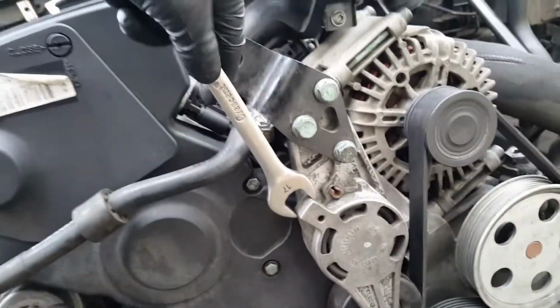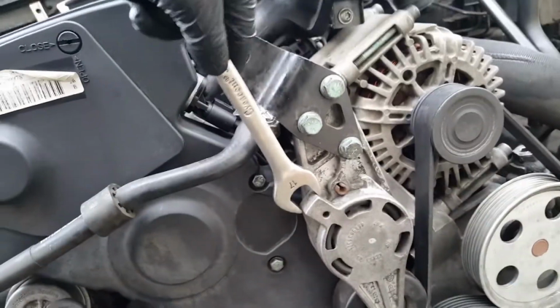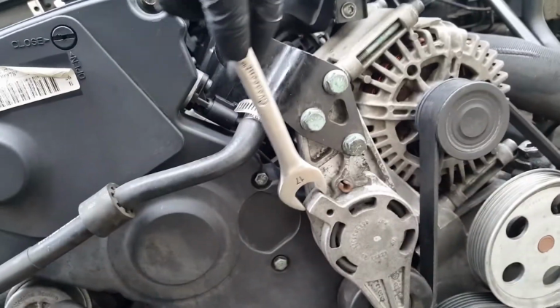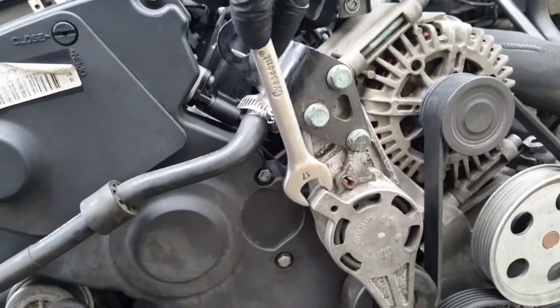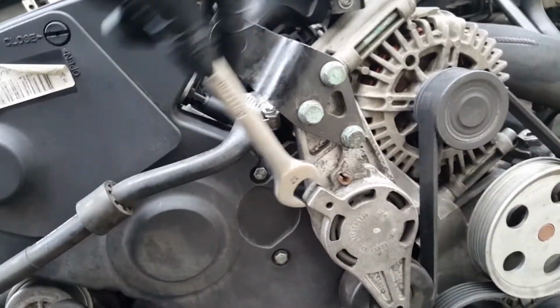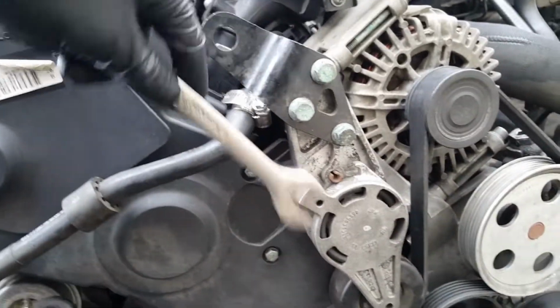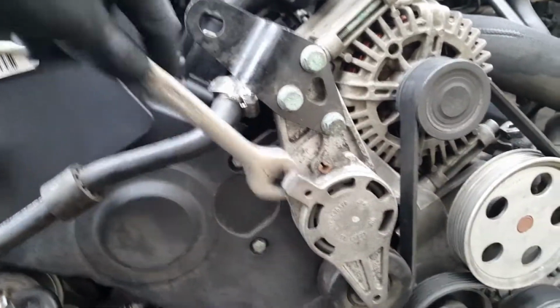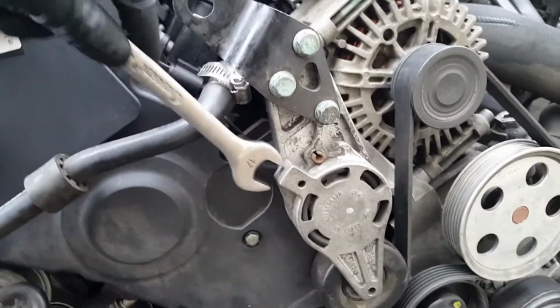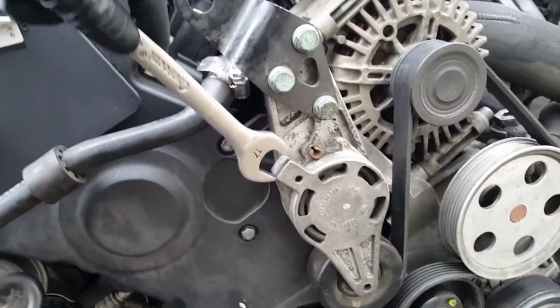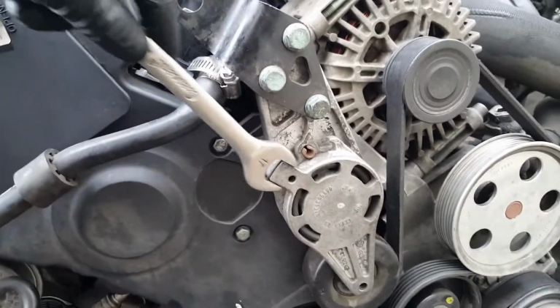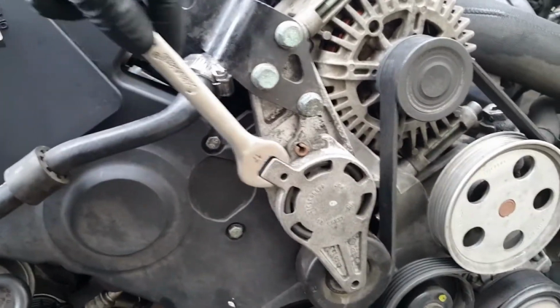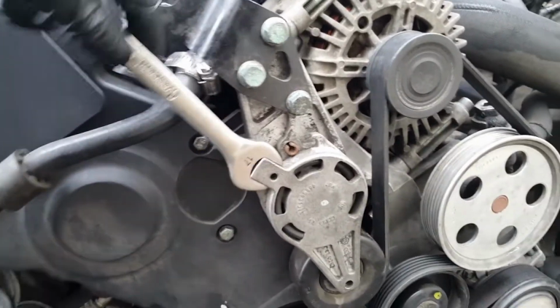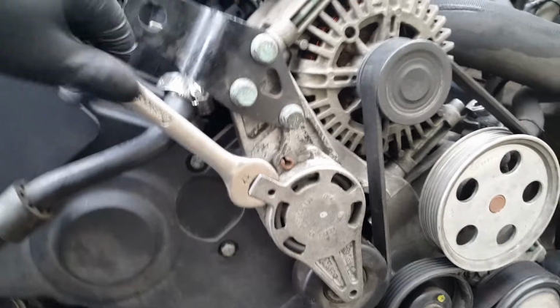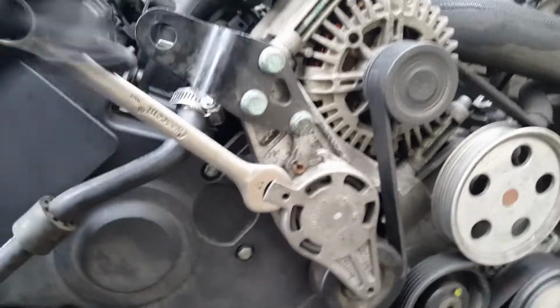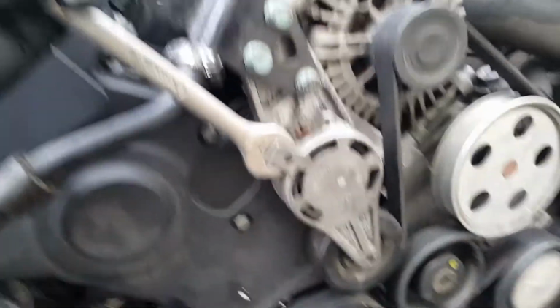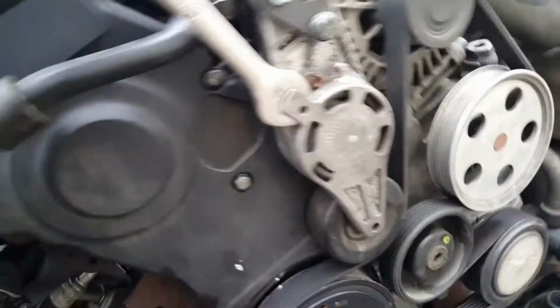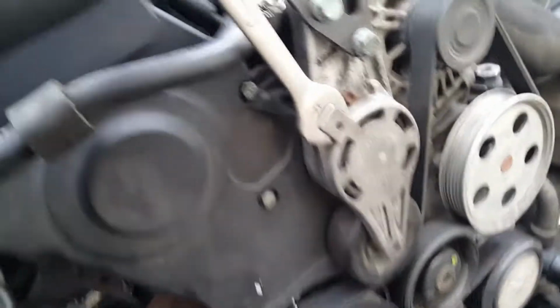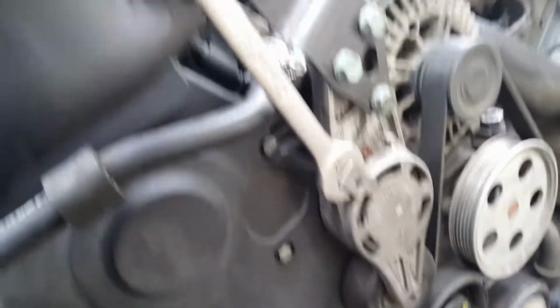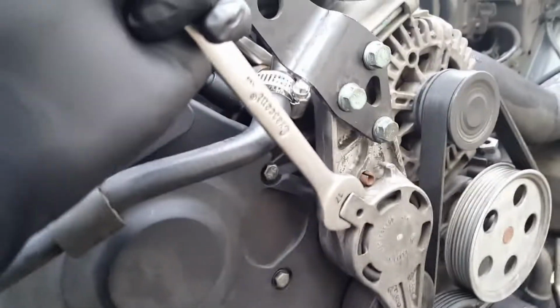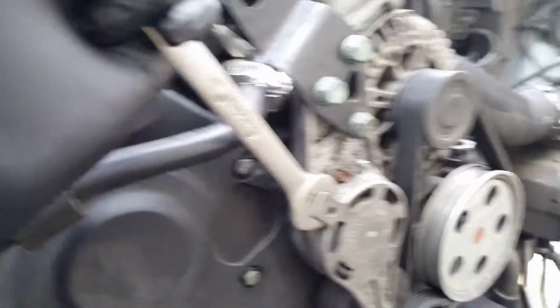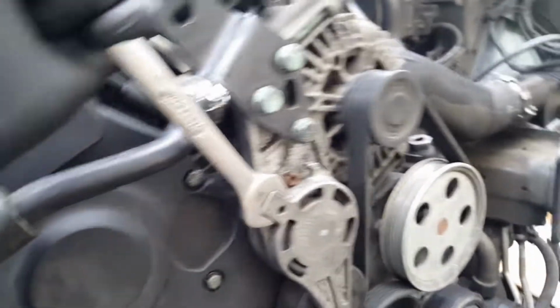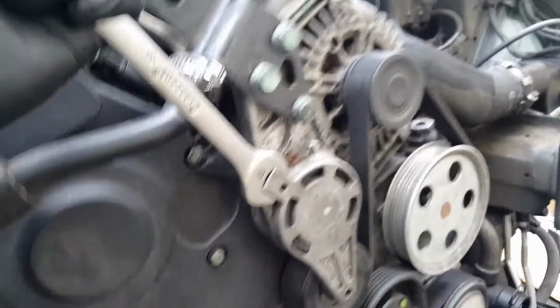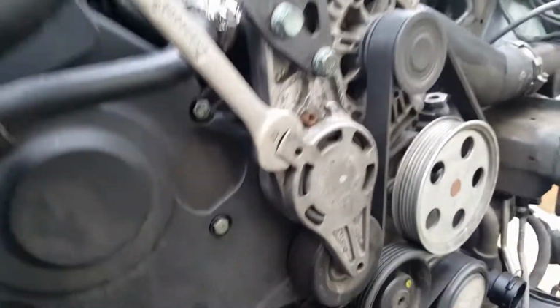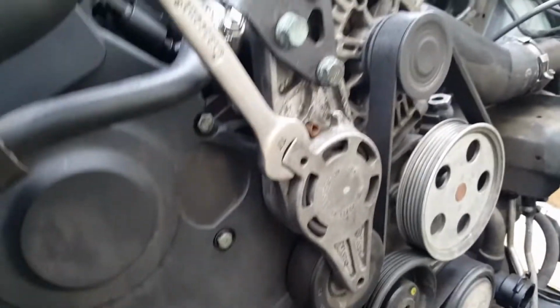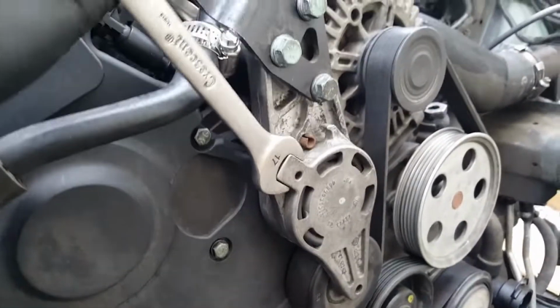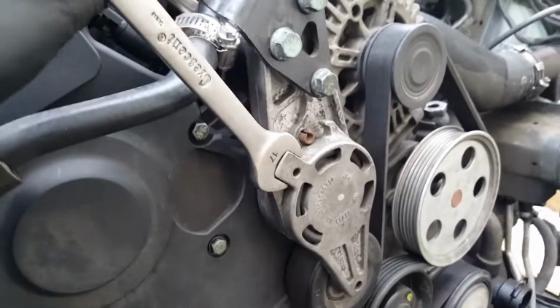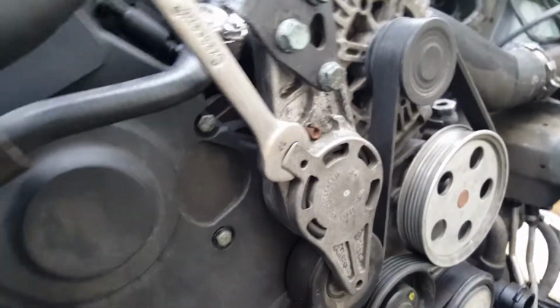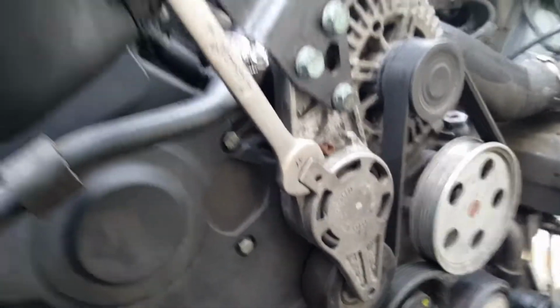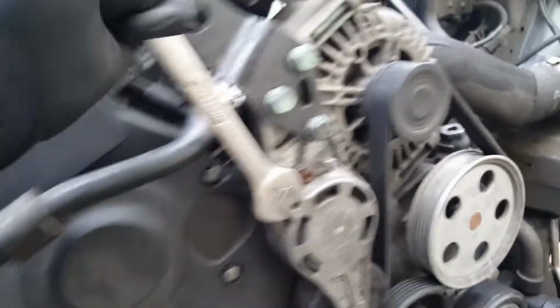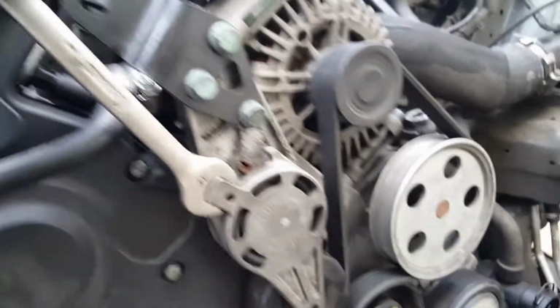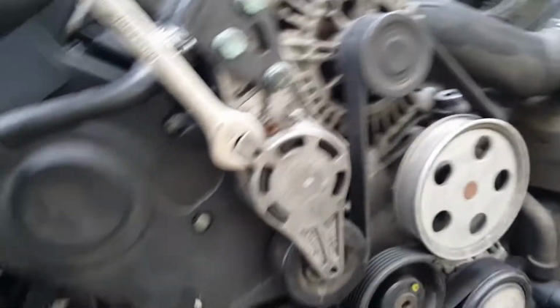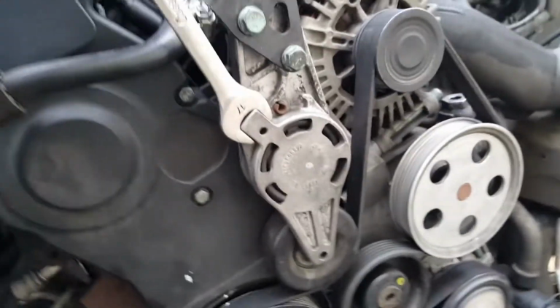Use a 17mm socket, and that's your tensioner right there.